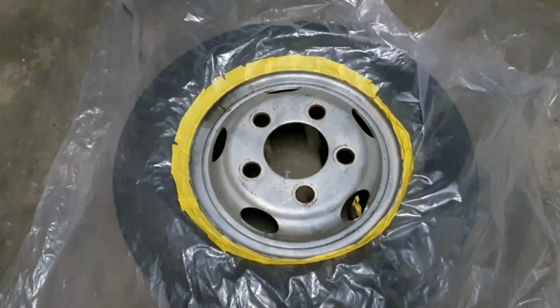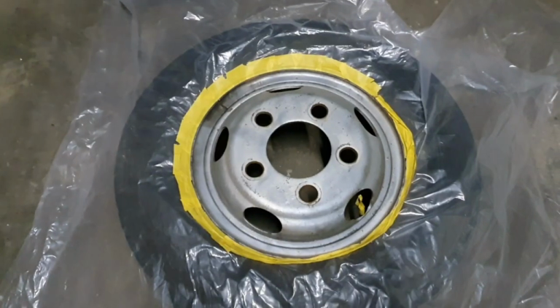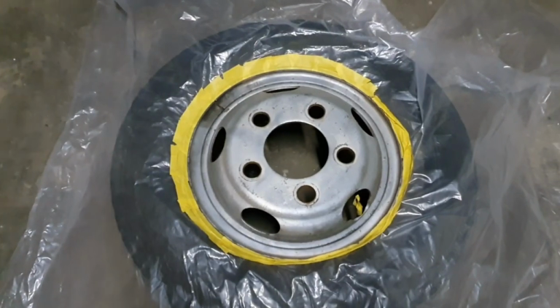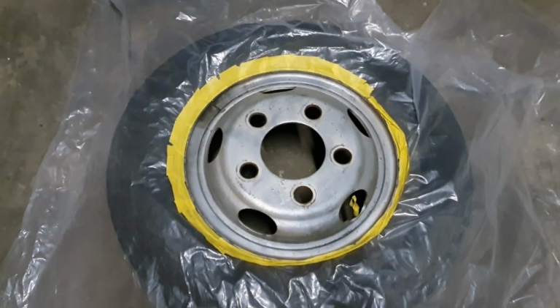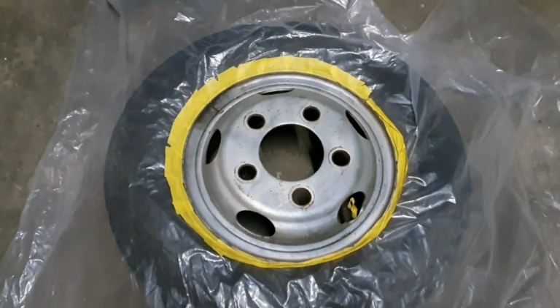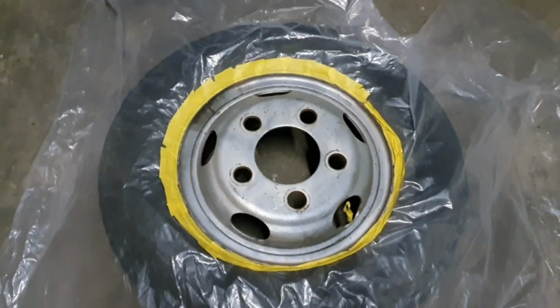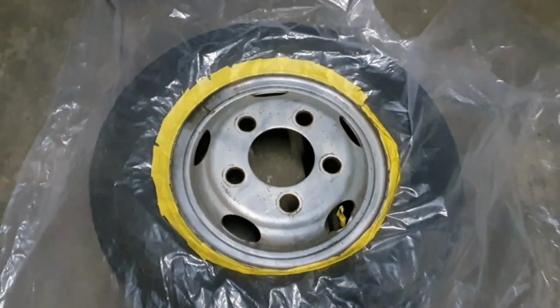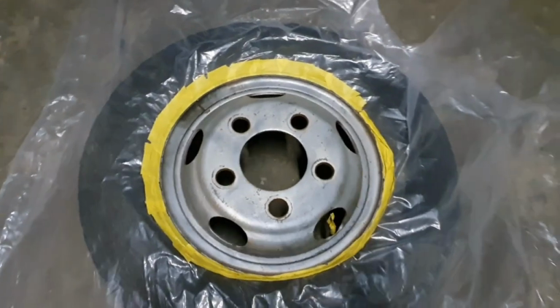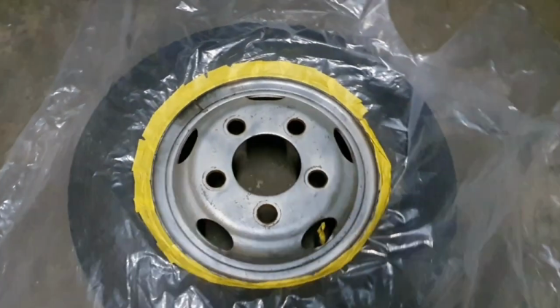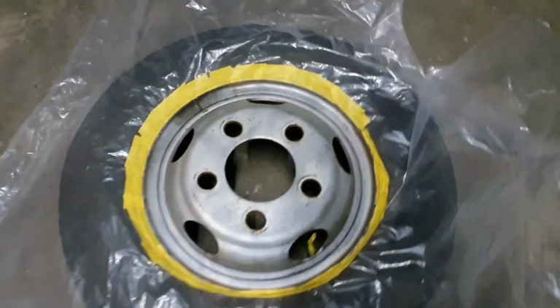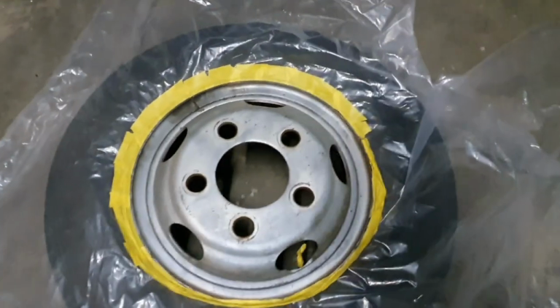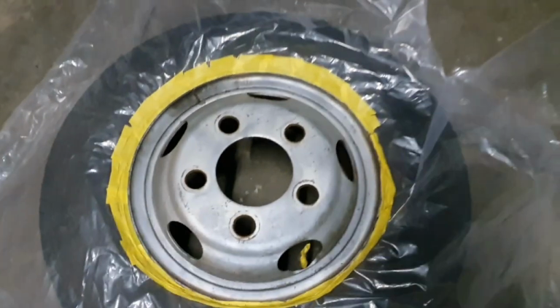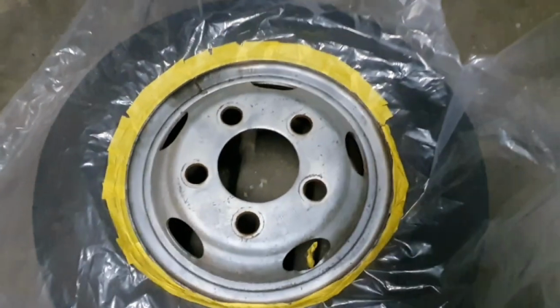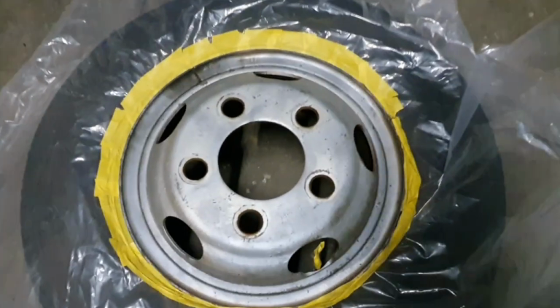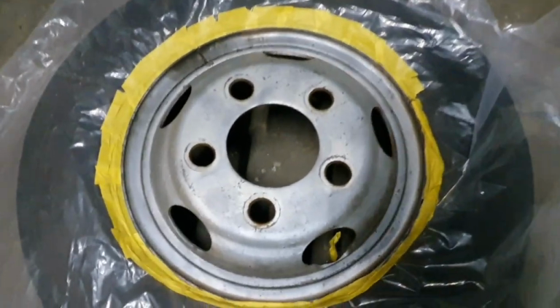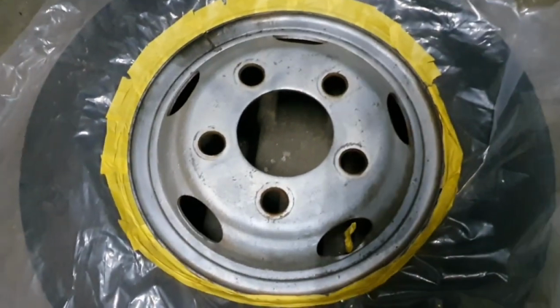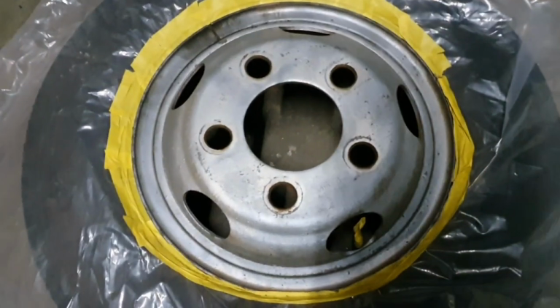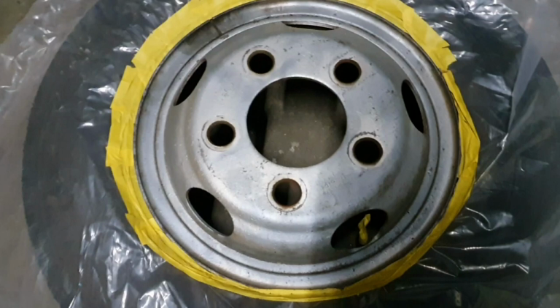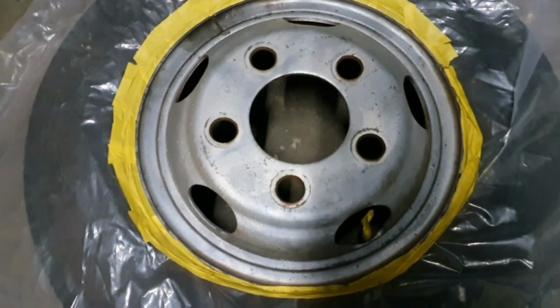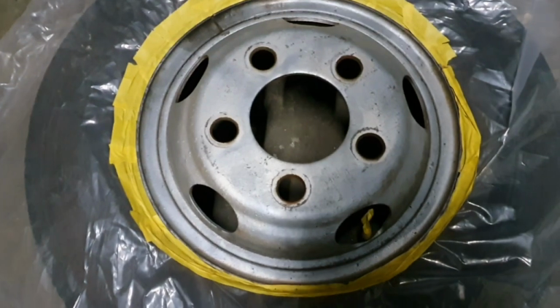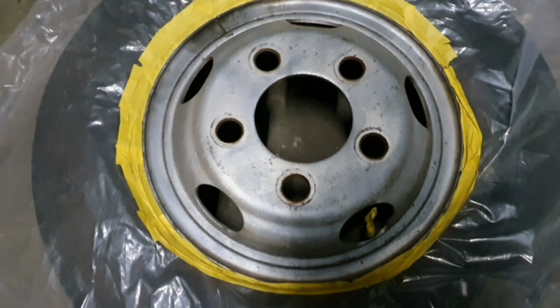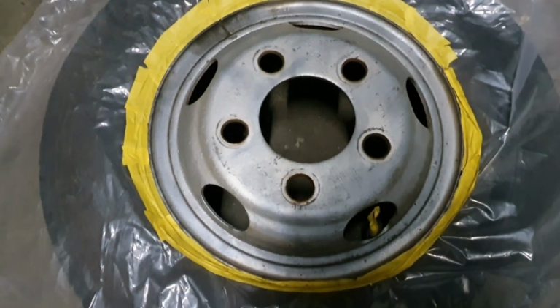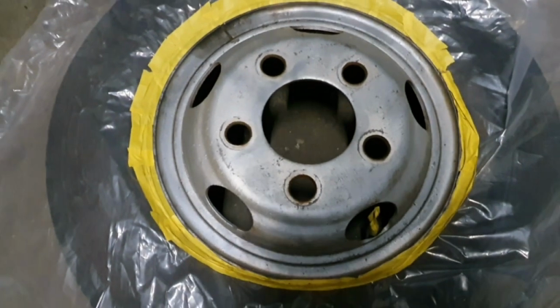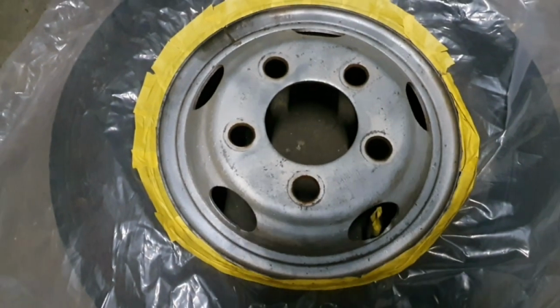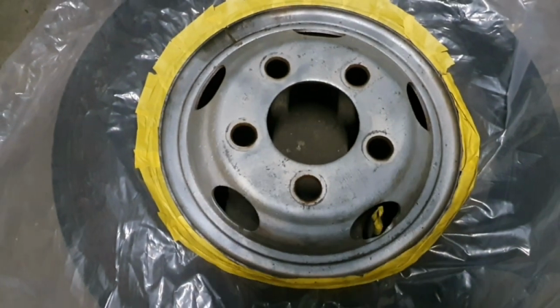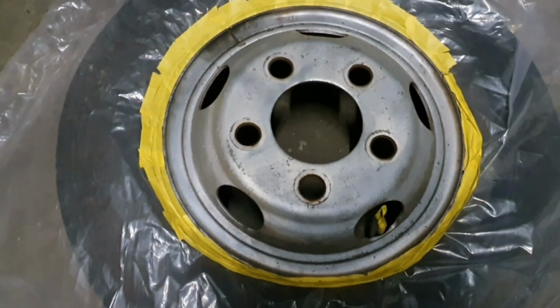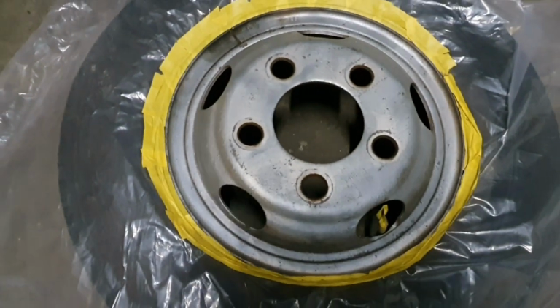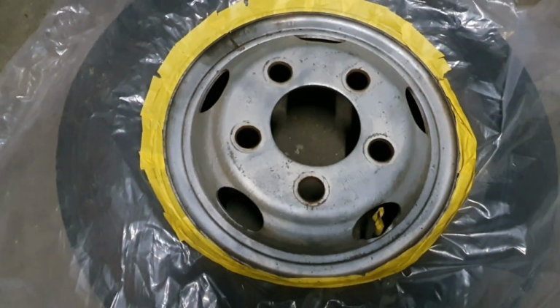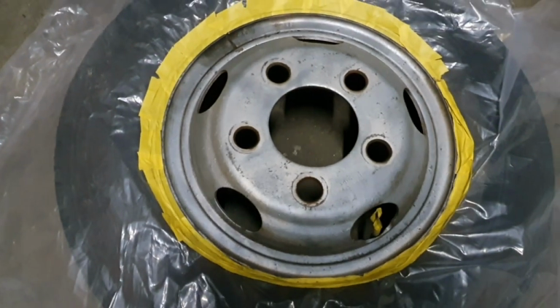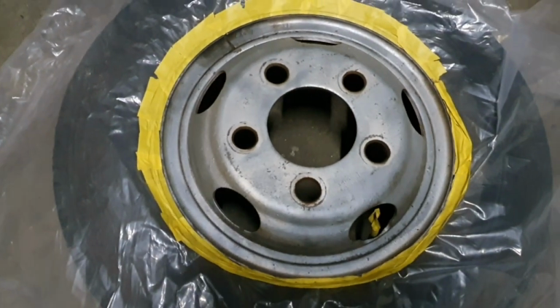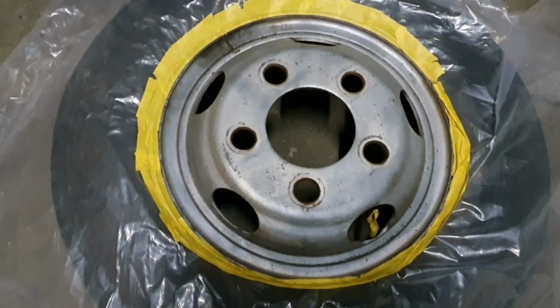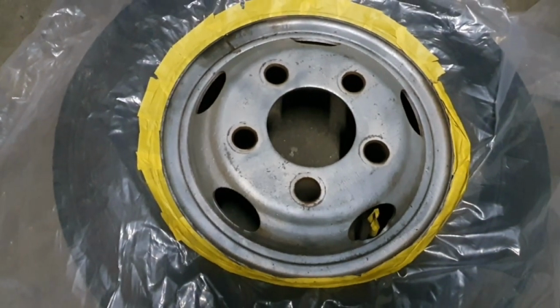Here's one of the wheels which I finished prepping and masking. Now we're going to spray it.